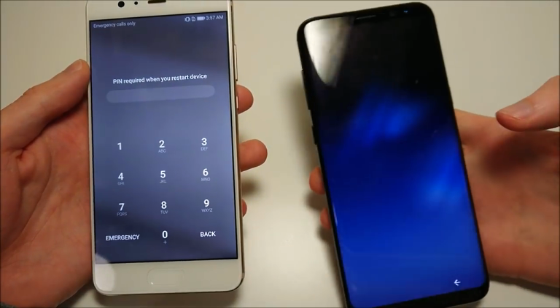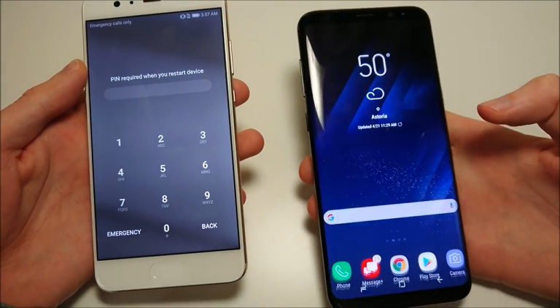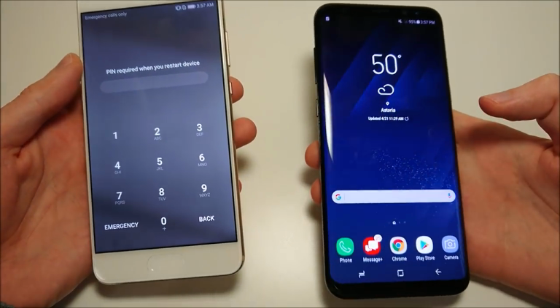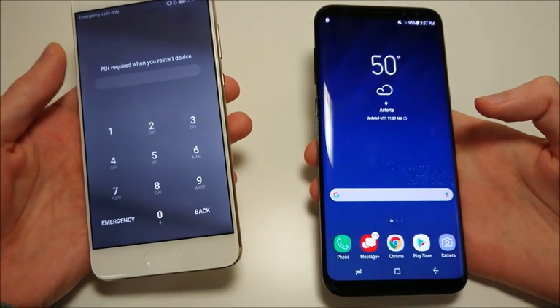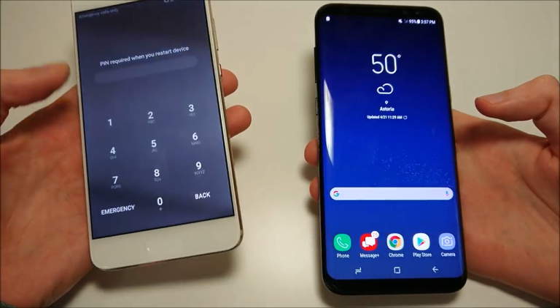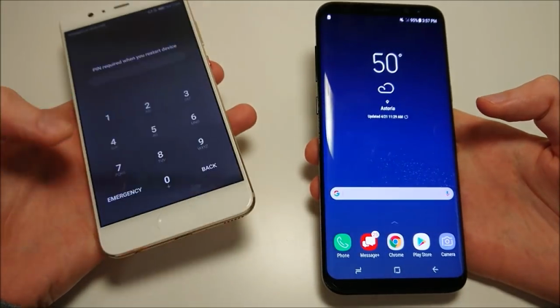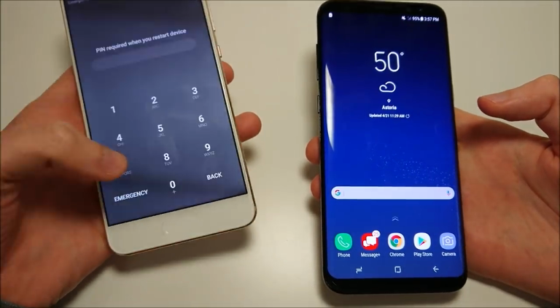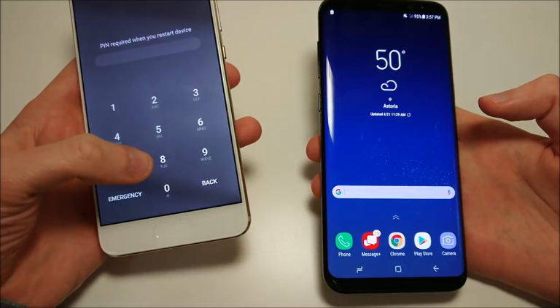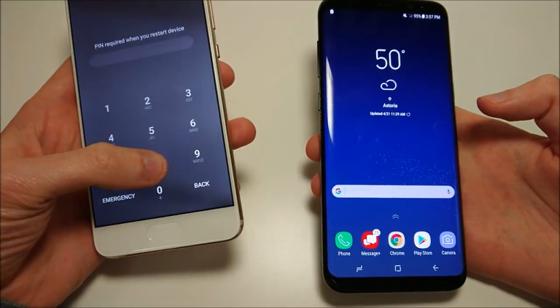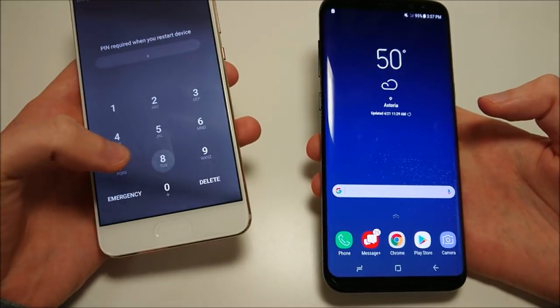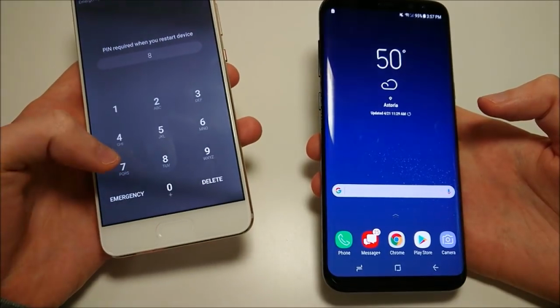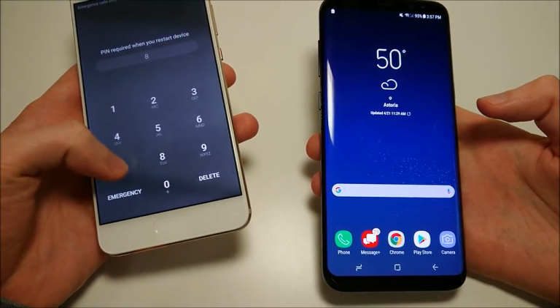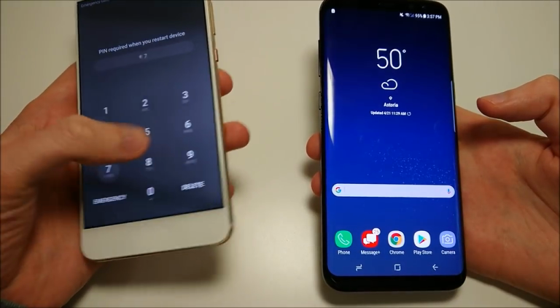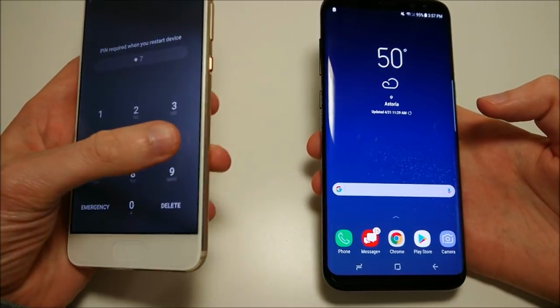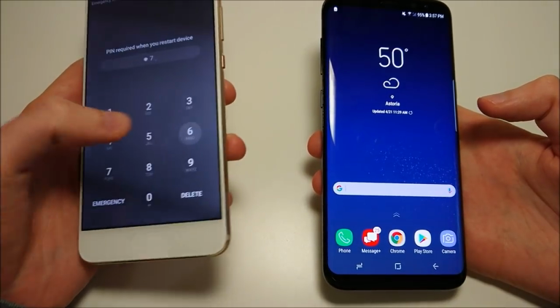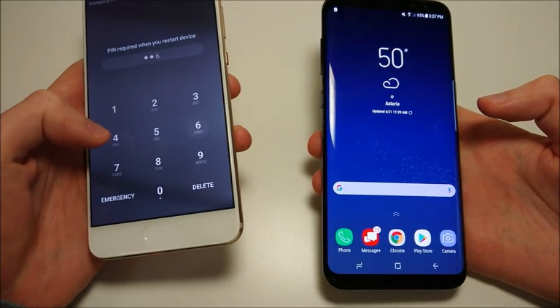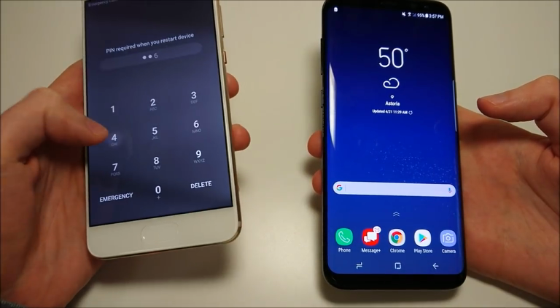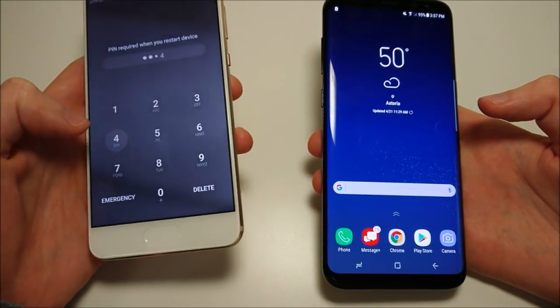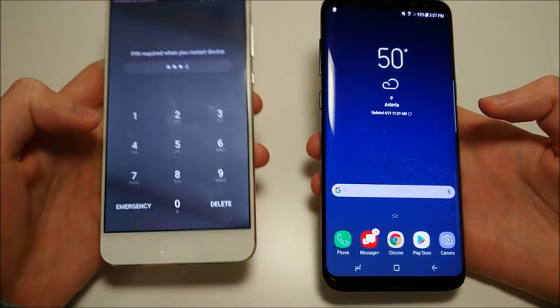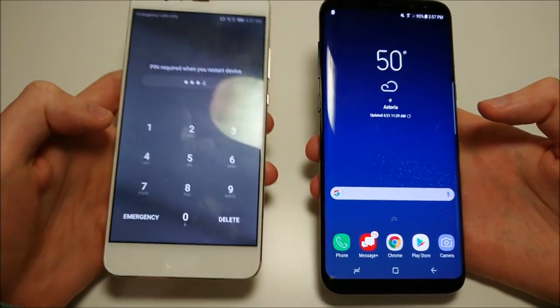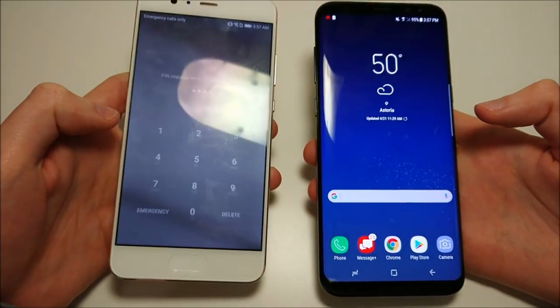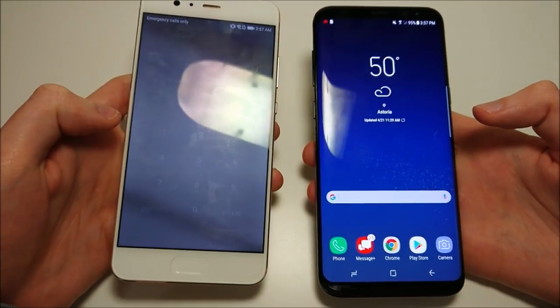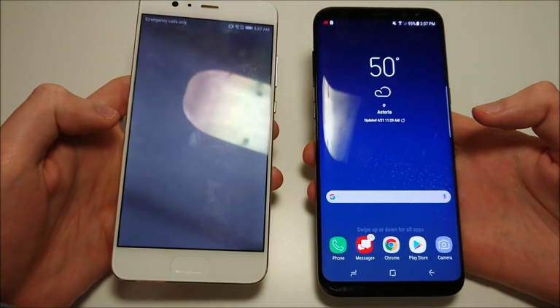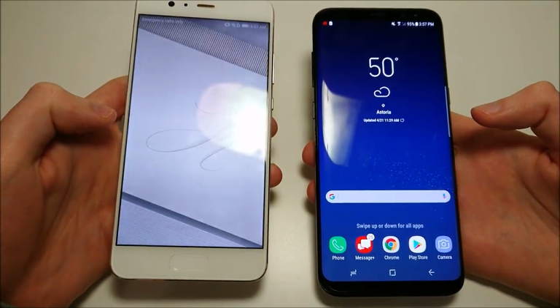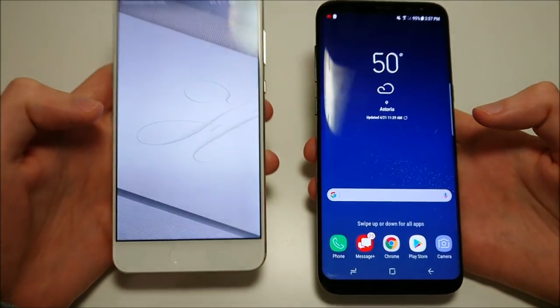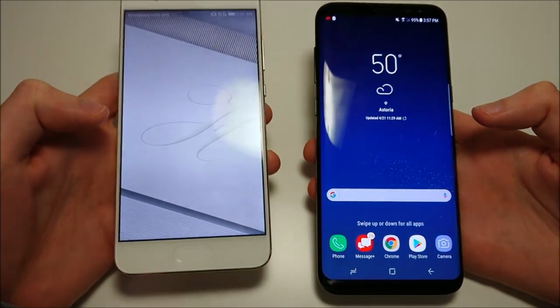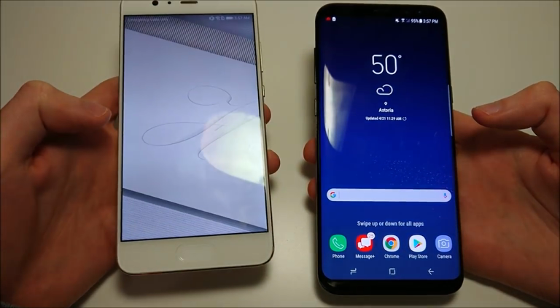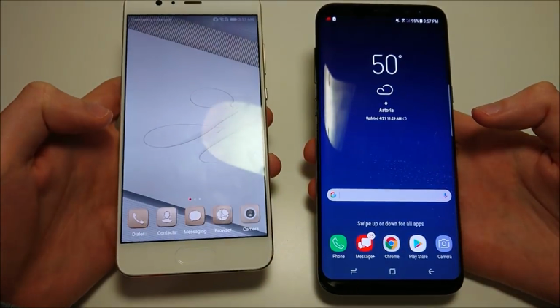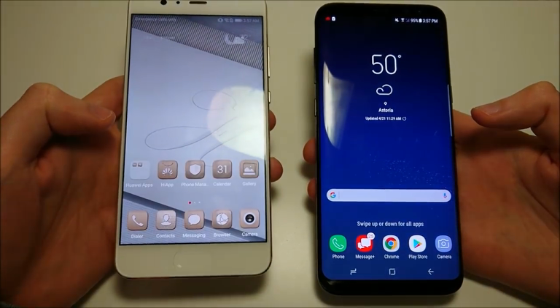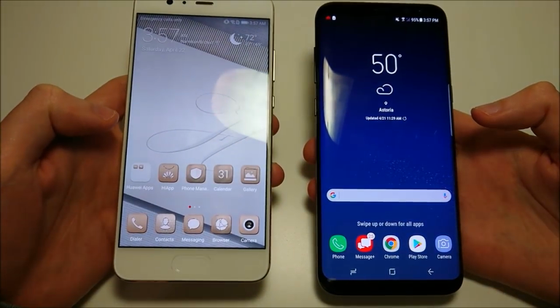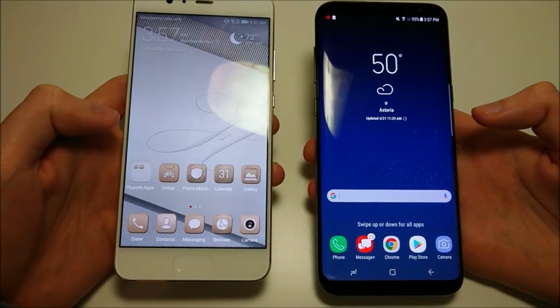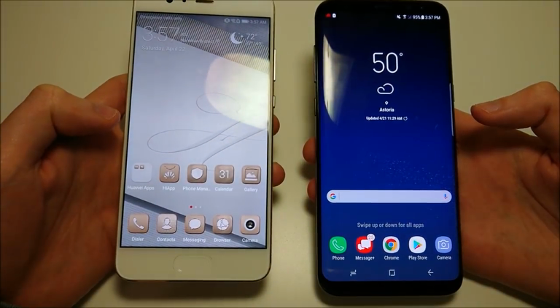And now the Huawei is up as well. Alright guys, let's take a quick look at the design of the phones.